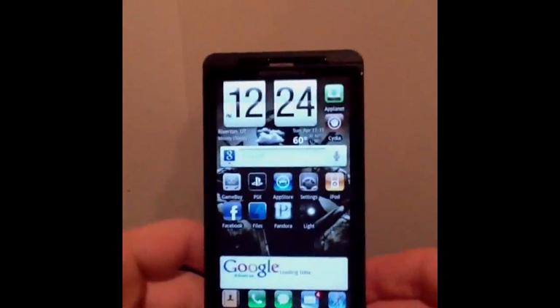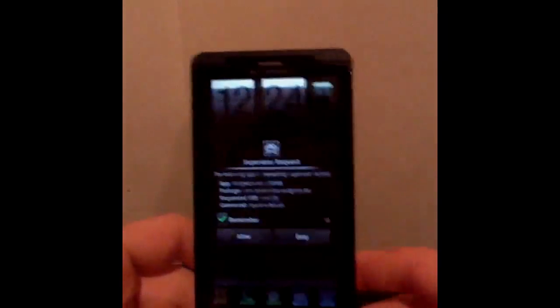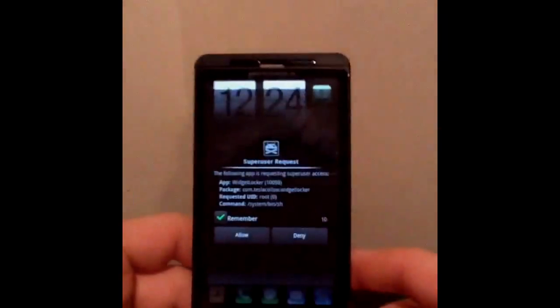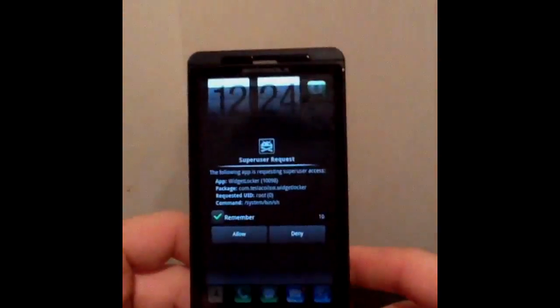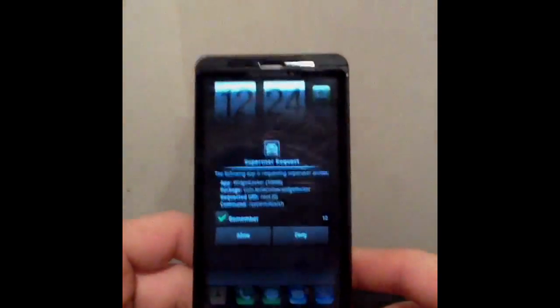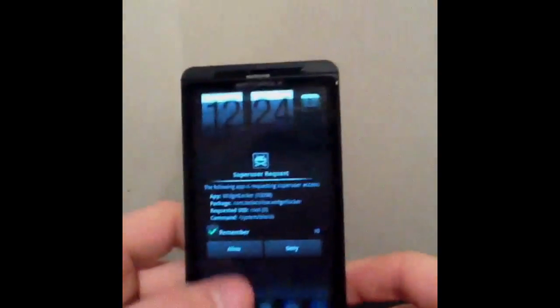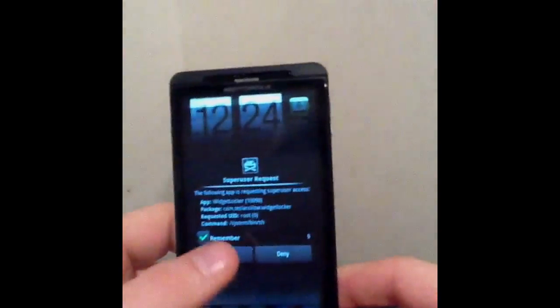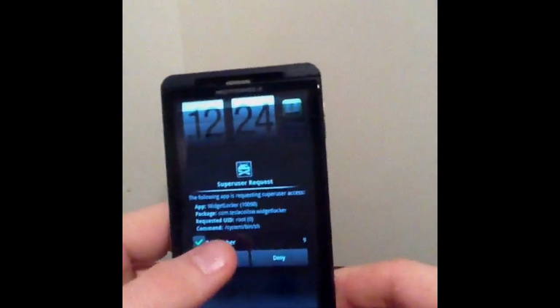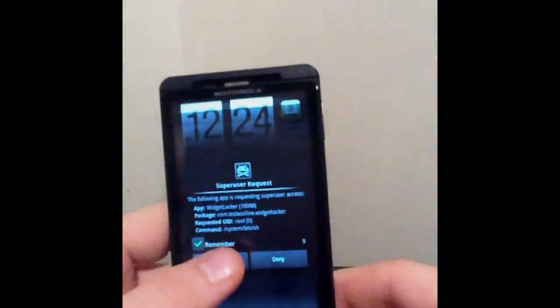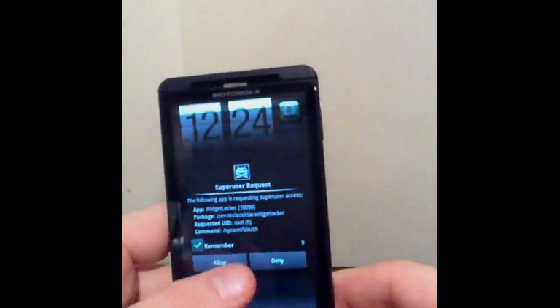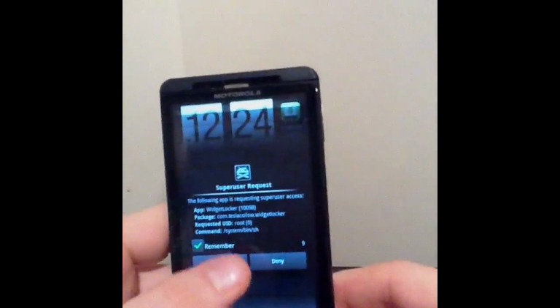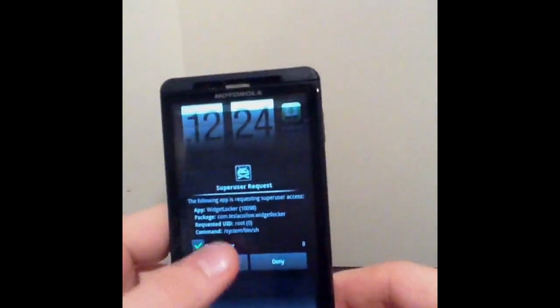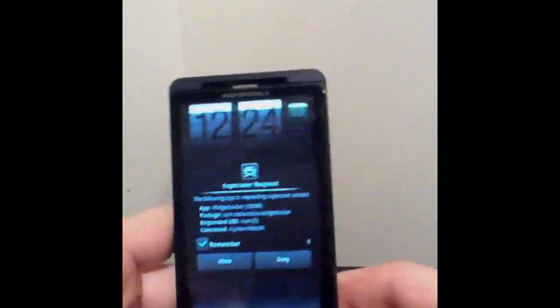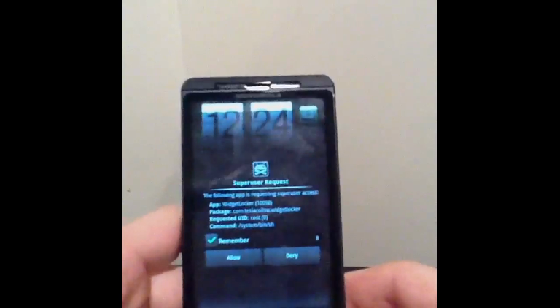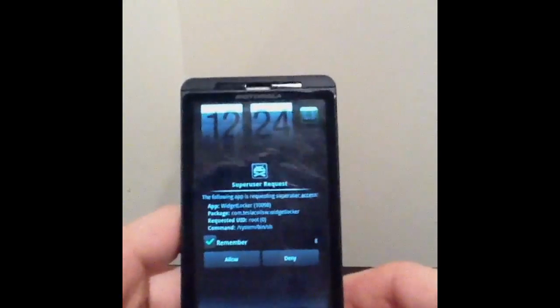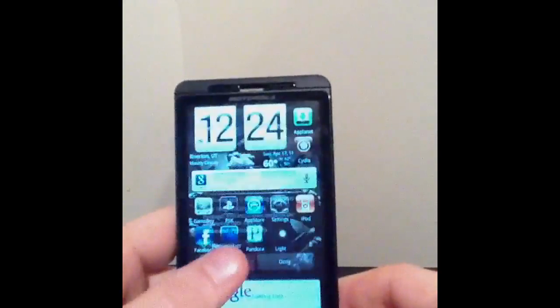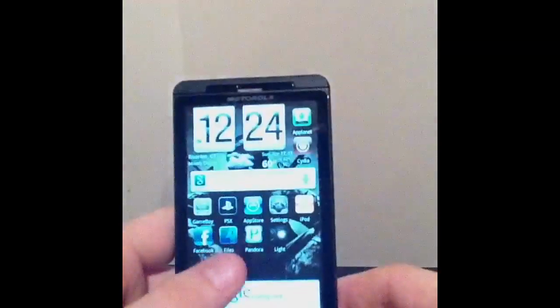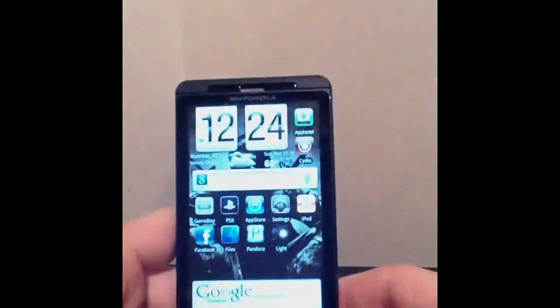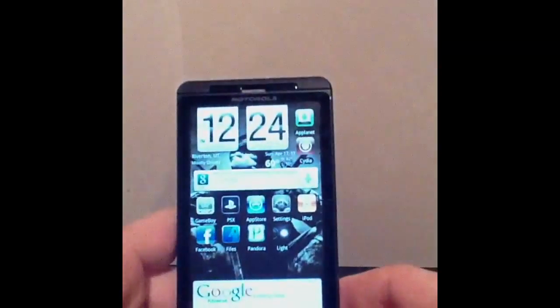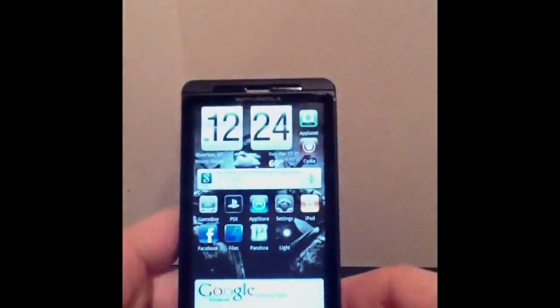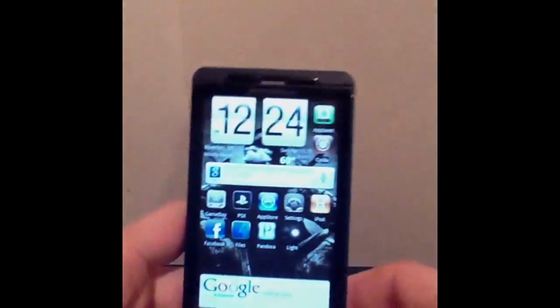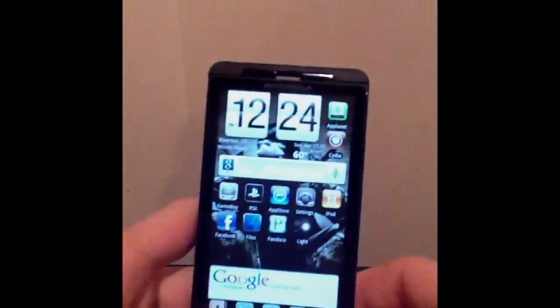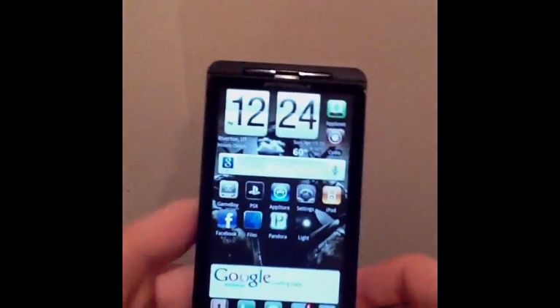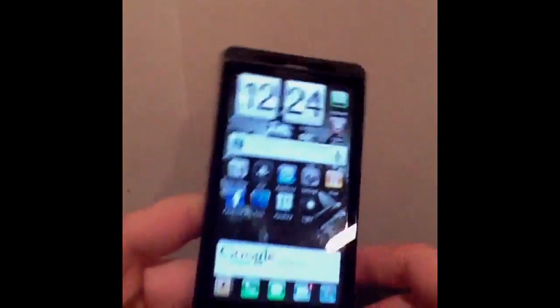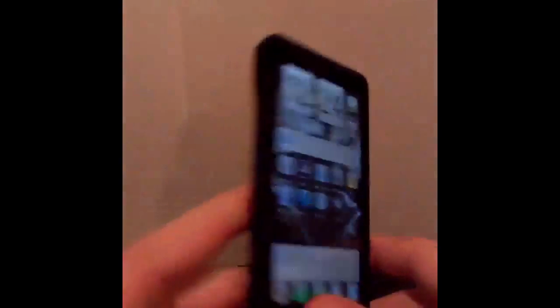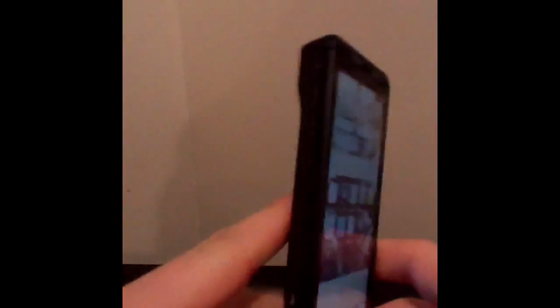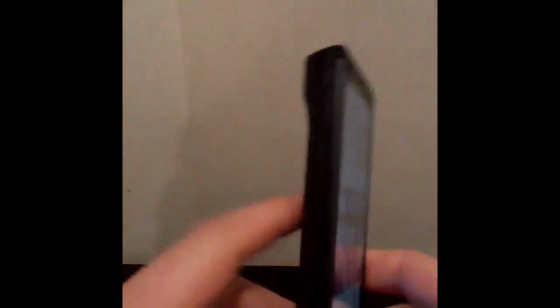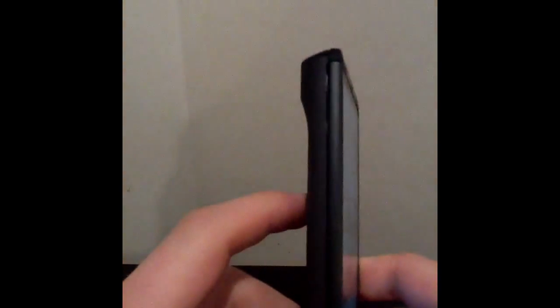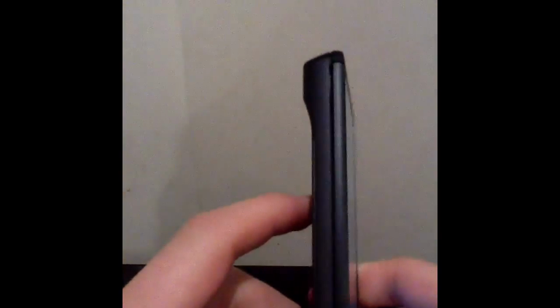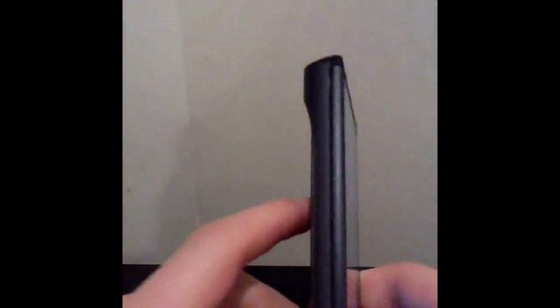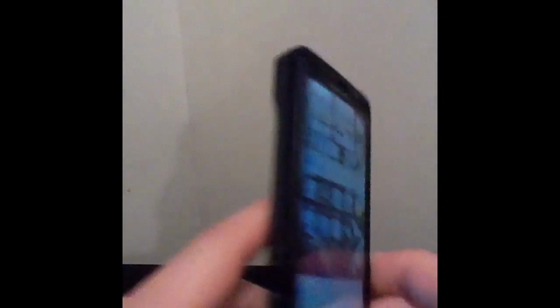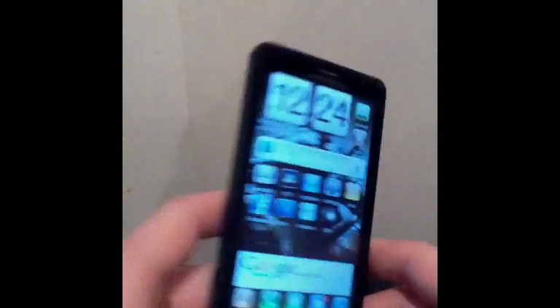Hey YouTube, it's the Droid Guru here. Today I'm going to be showing you how to root your device. I'm going to be using the Droid X 2.2.1.